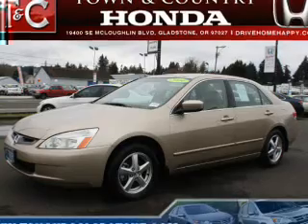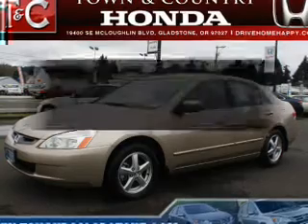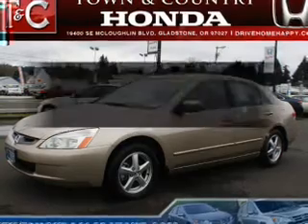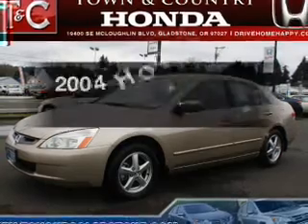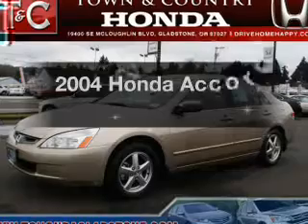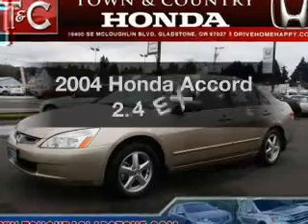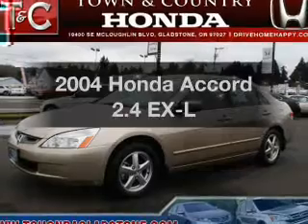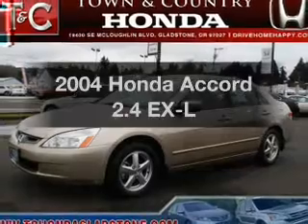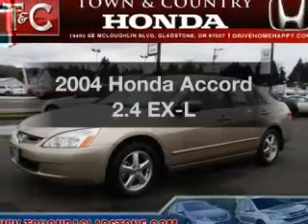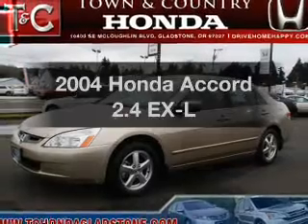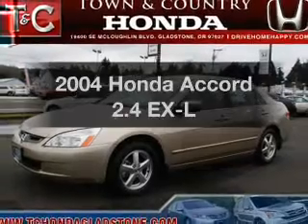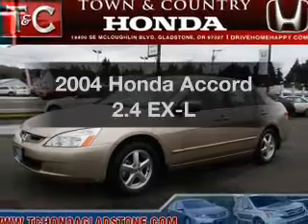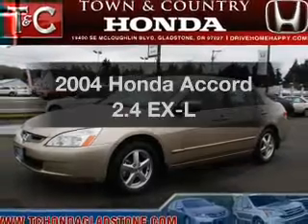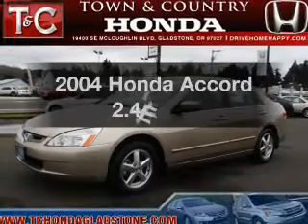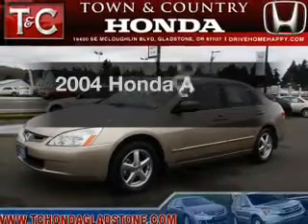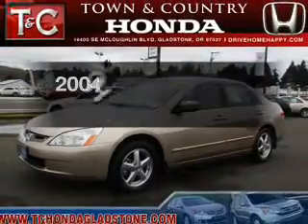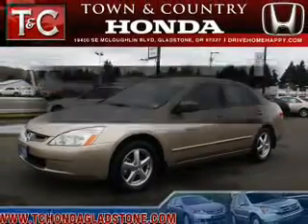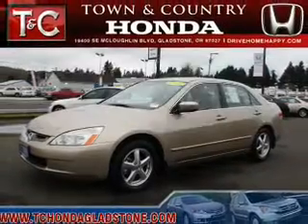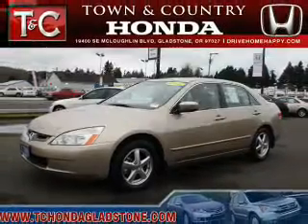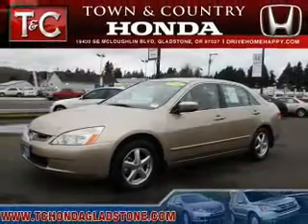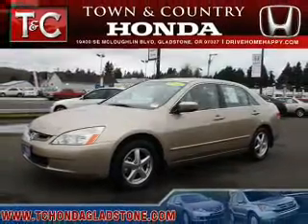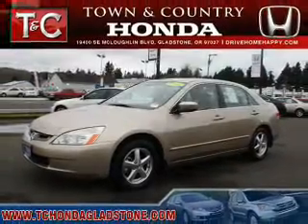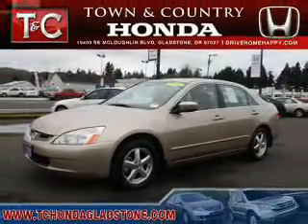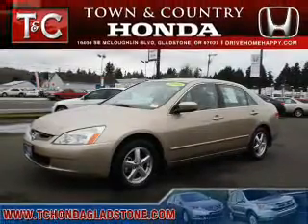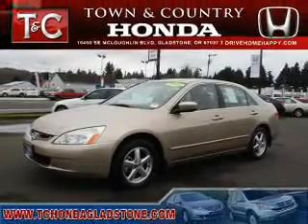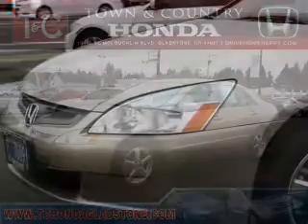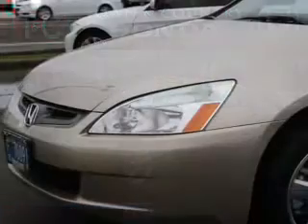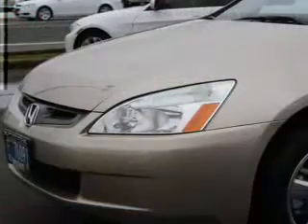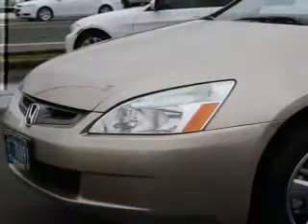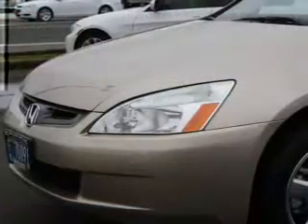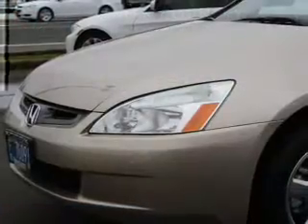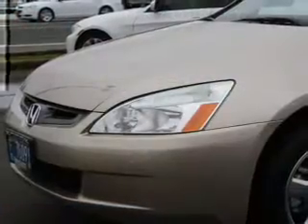Check out this 2004 Honda Accord. Travel the roads in style and comfort in this great vehicle.